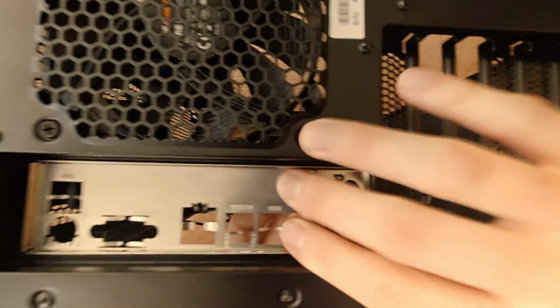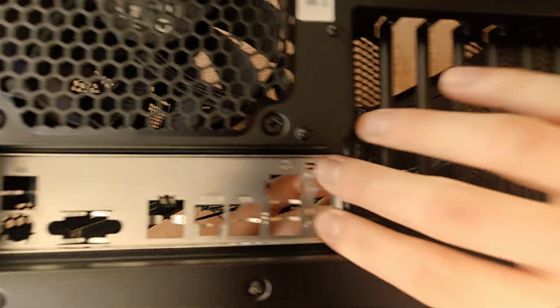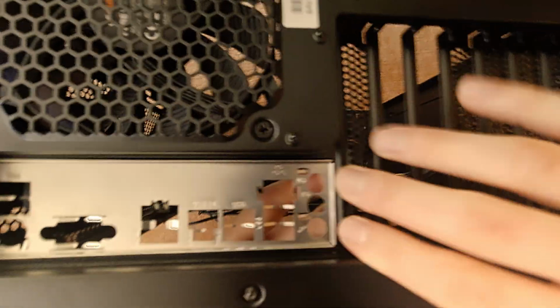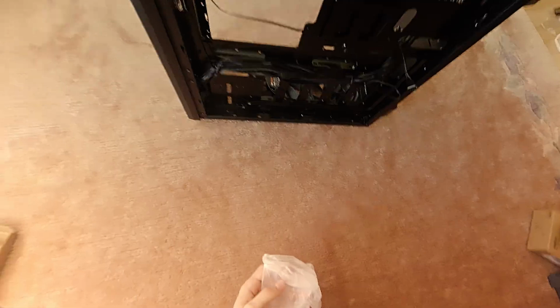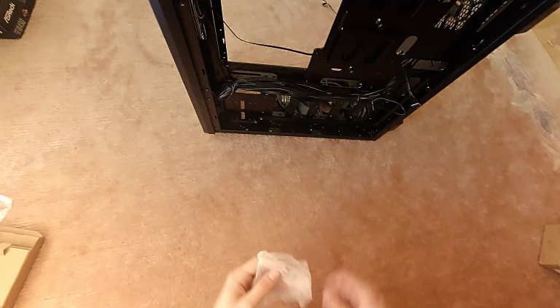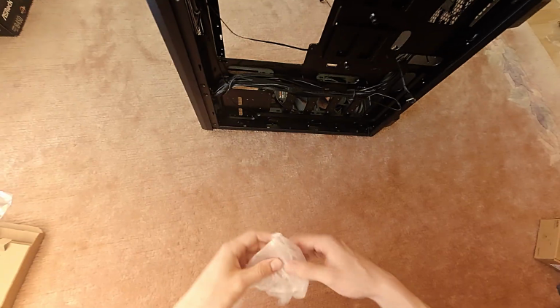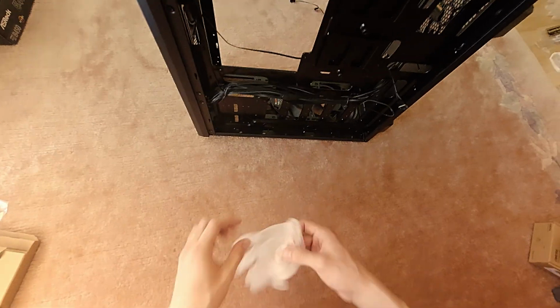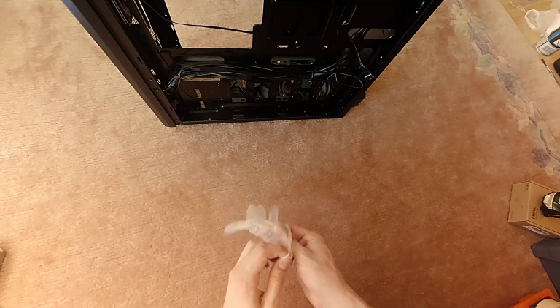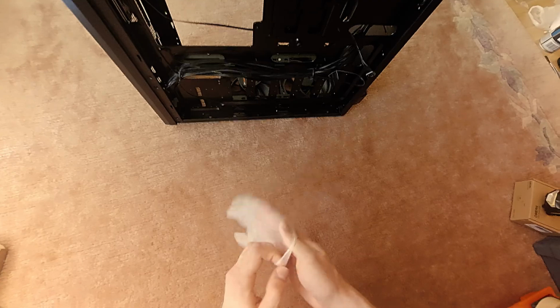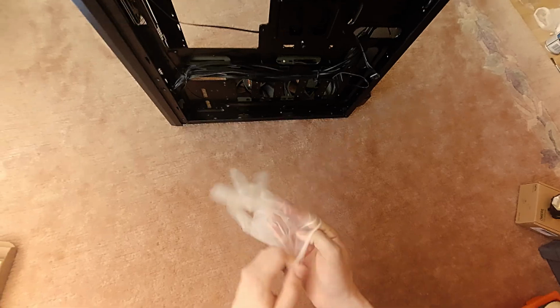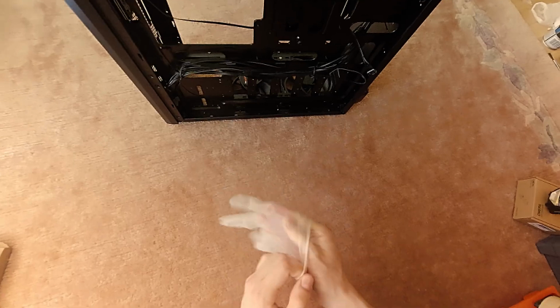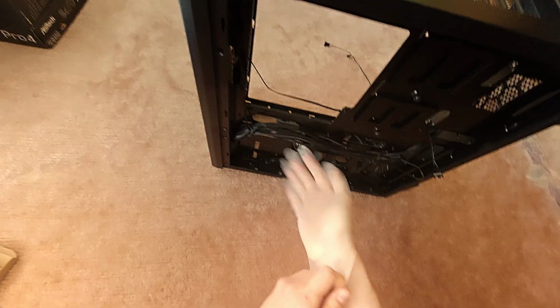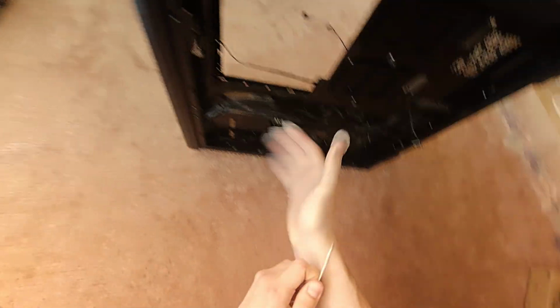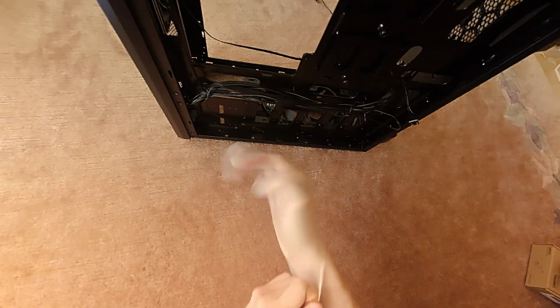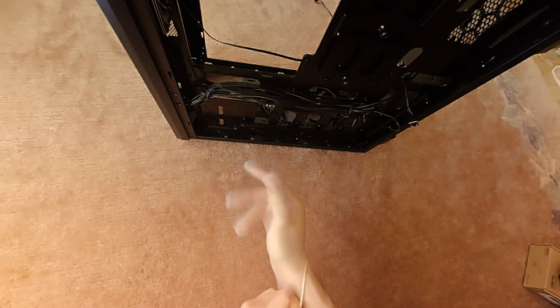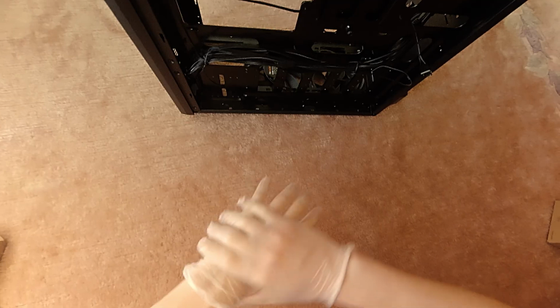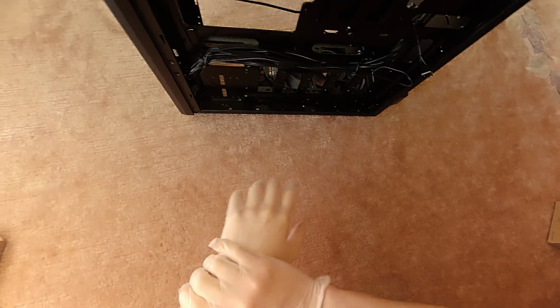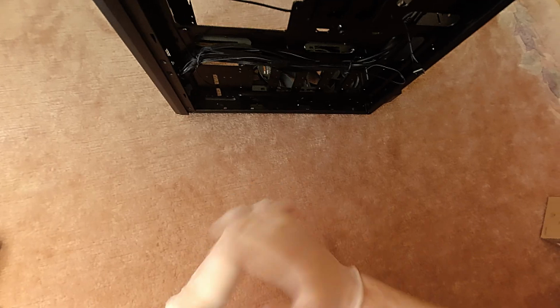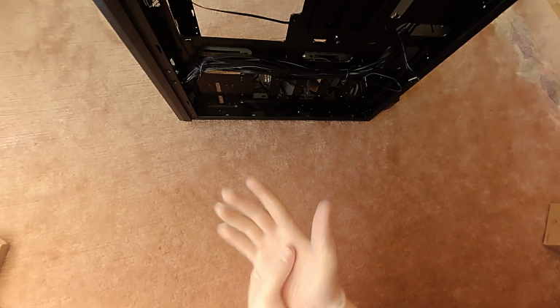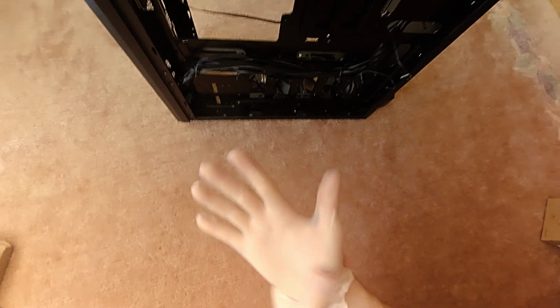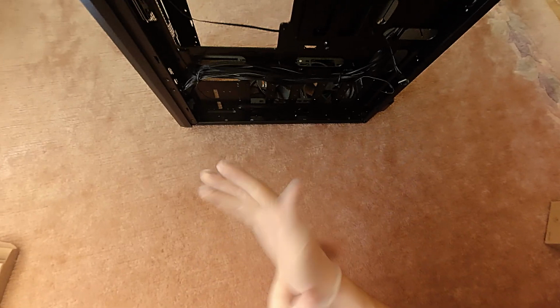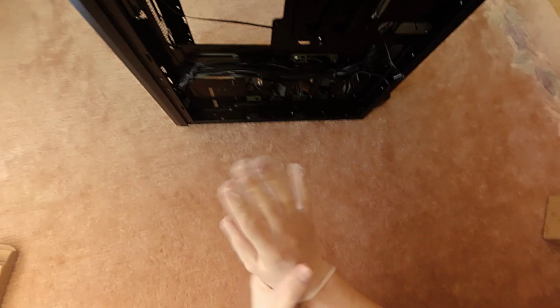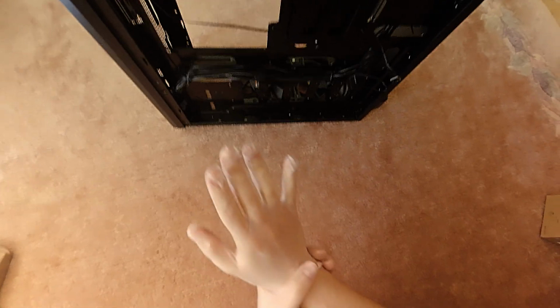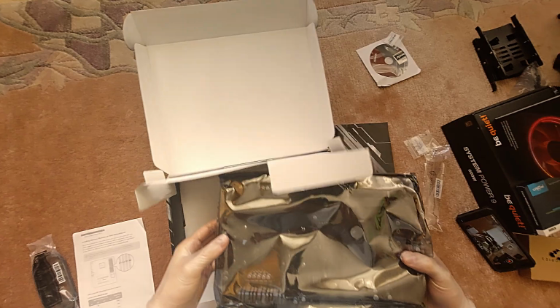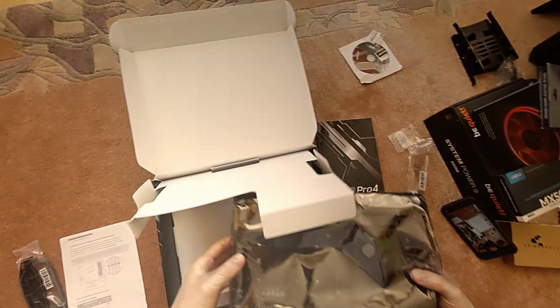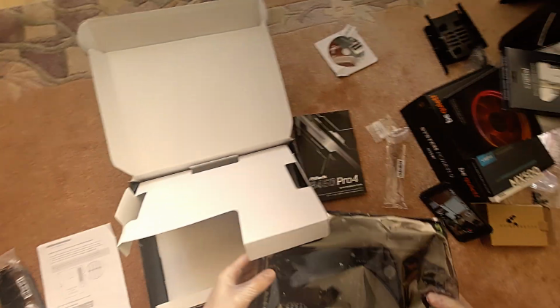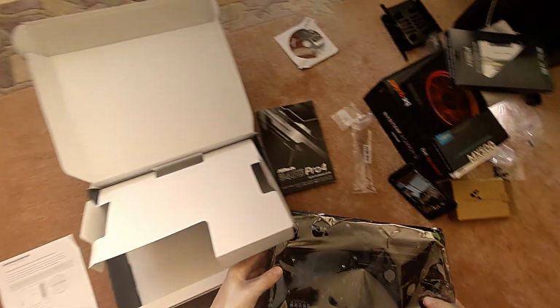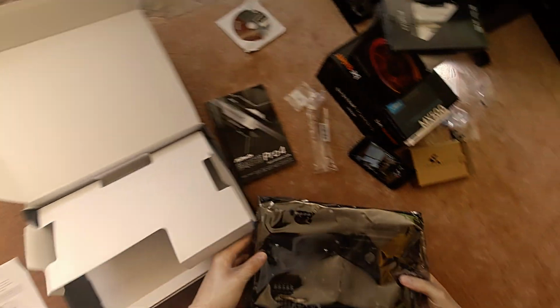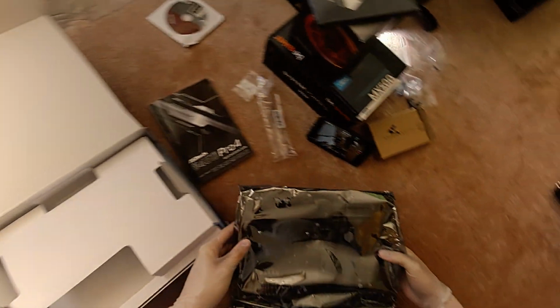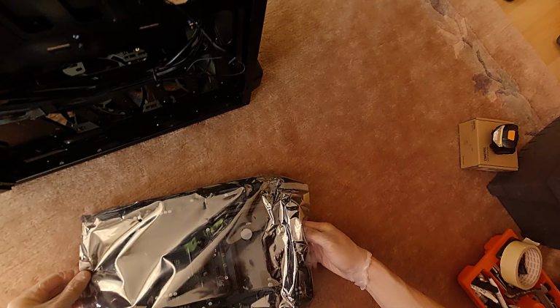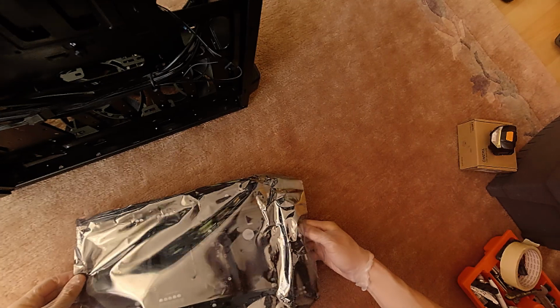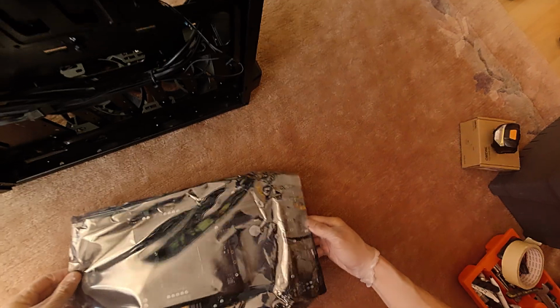I use plastic gloves here, because I don't want to damage my components with possible static electricity.